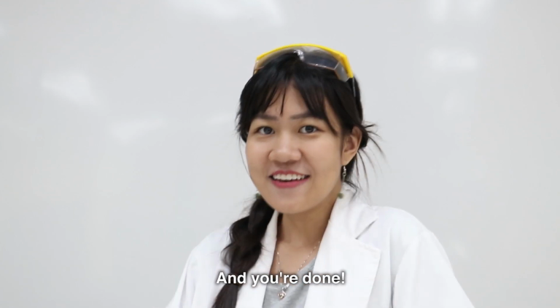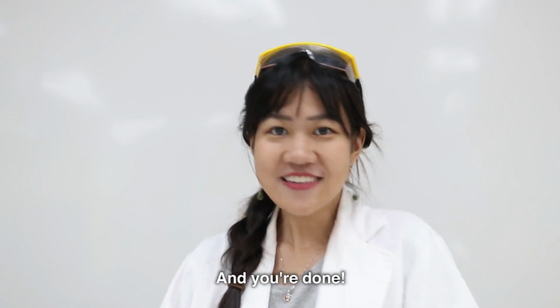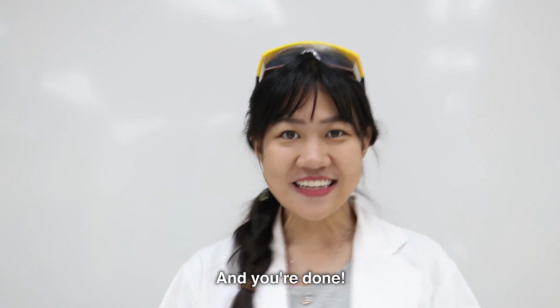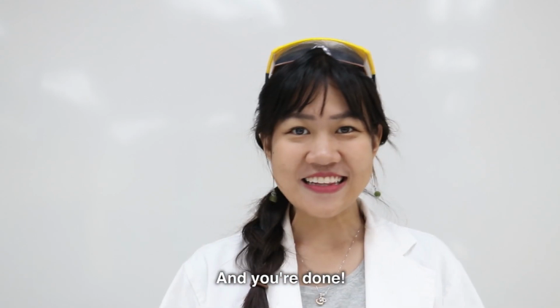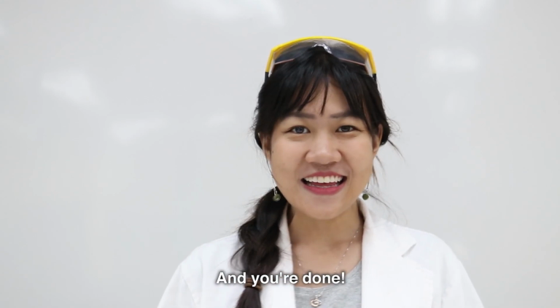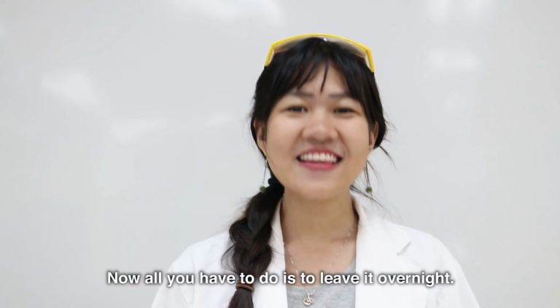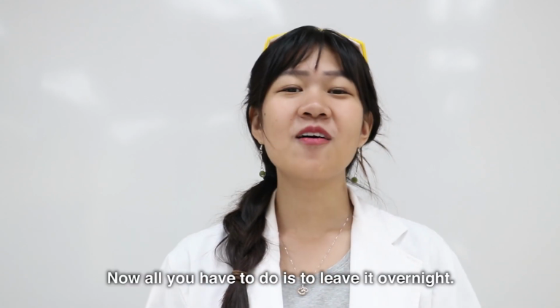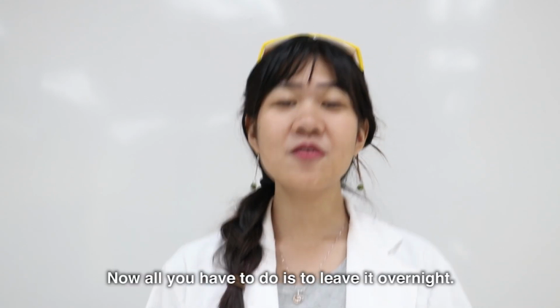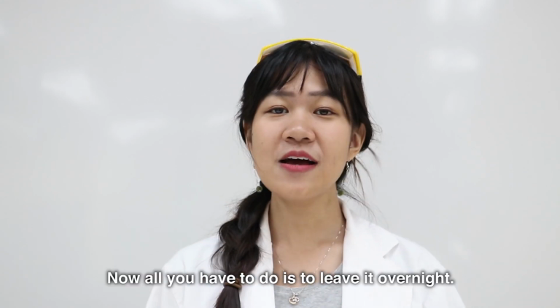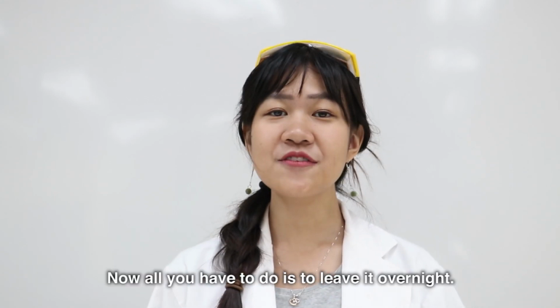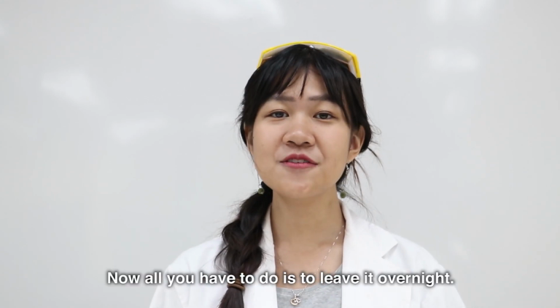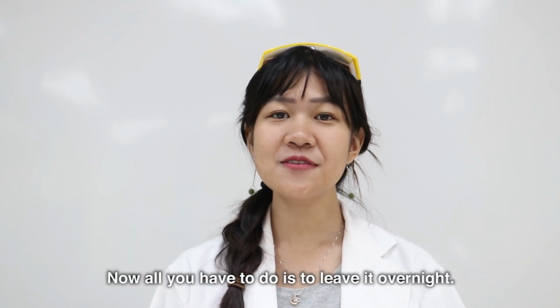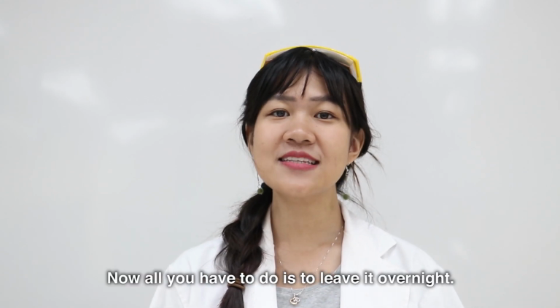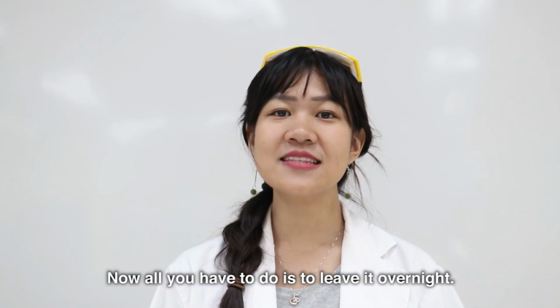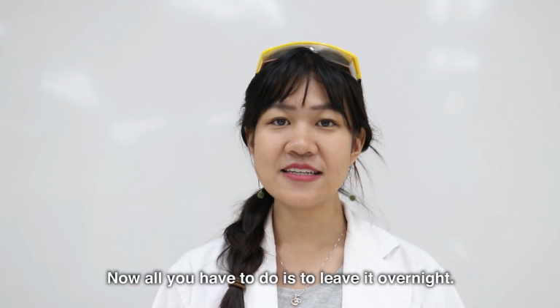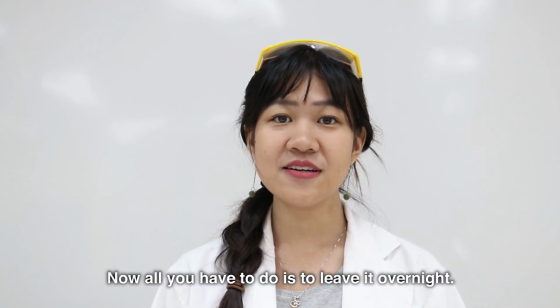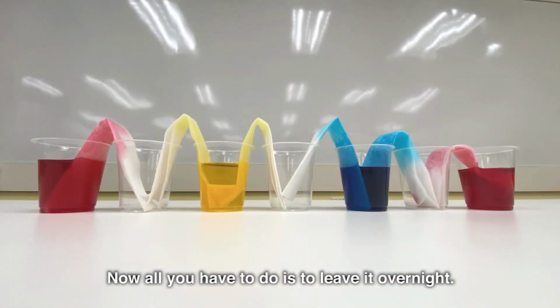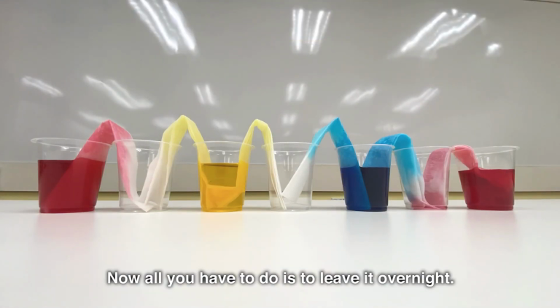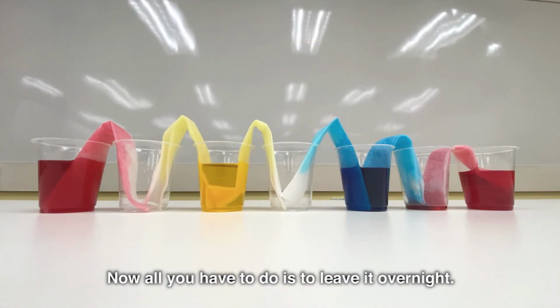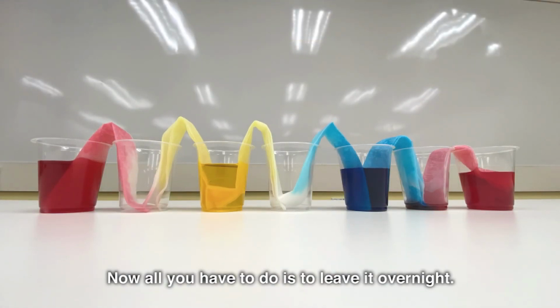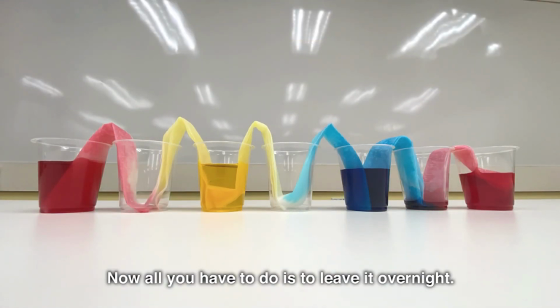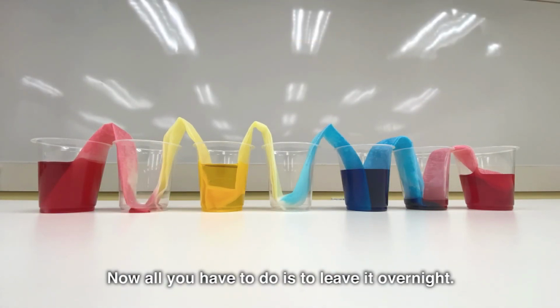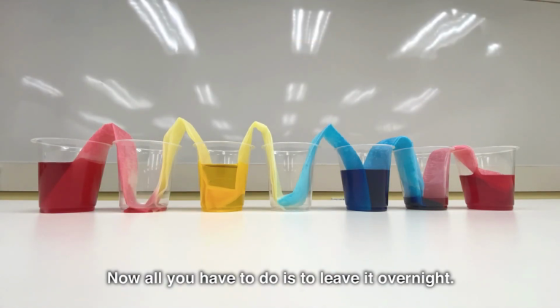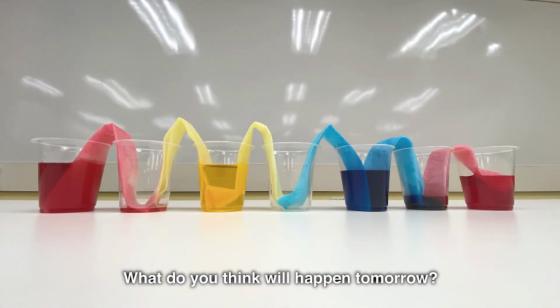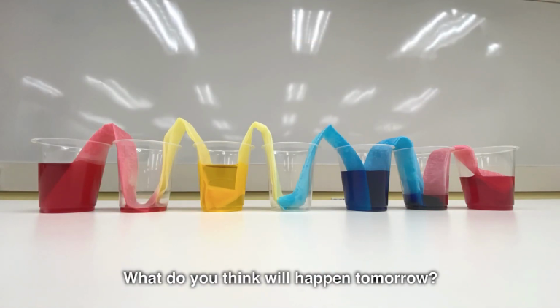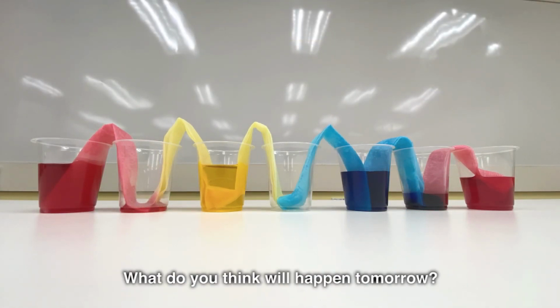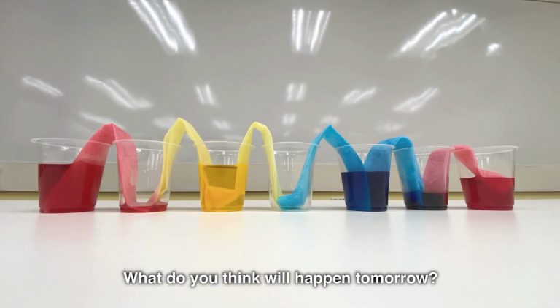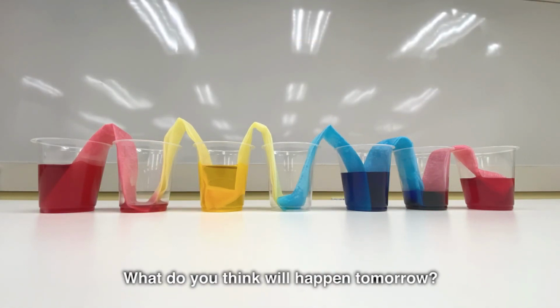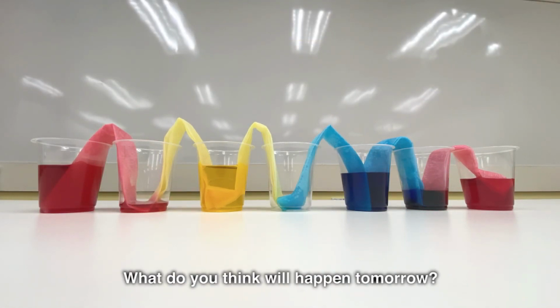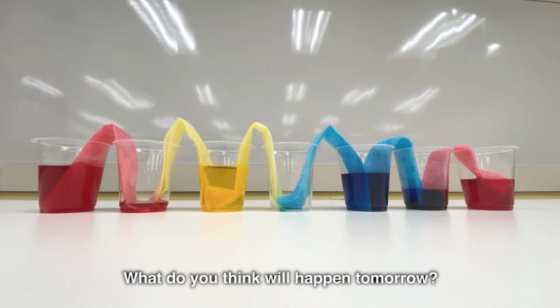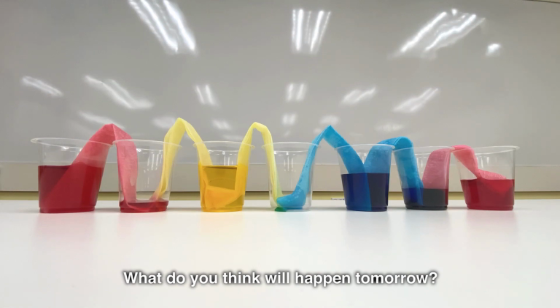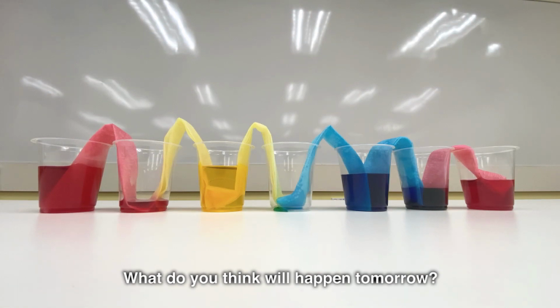And you're done! Step 6: Now all you have to do is leave it overnight. What do you think will happen tomorrow?